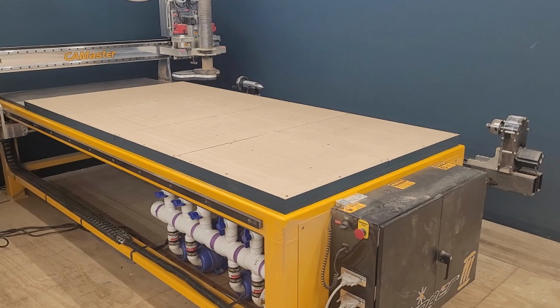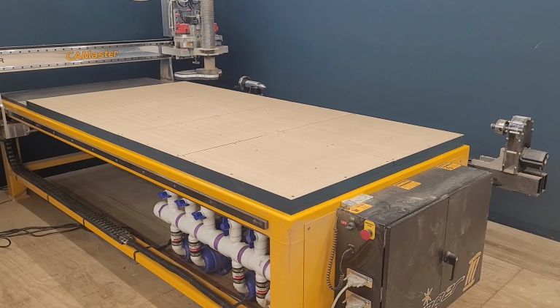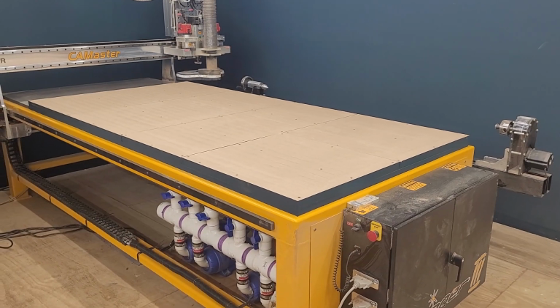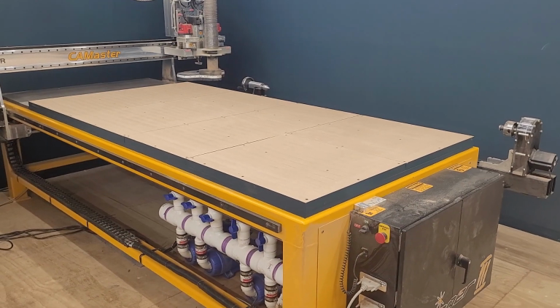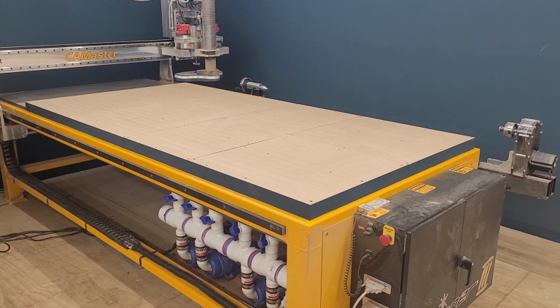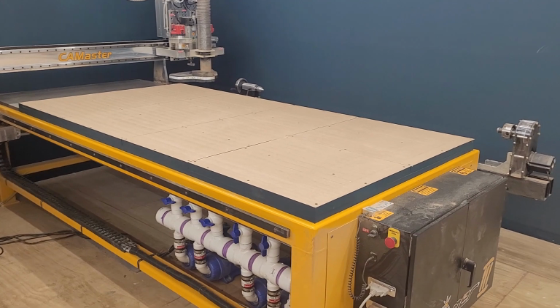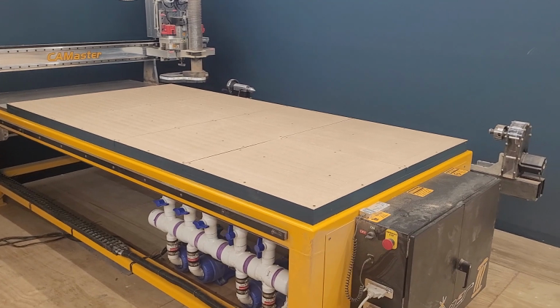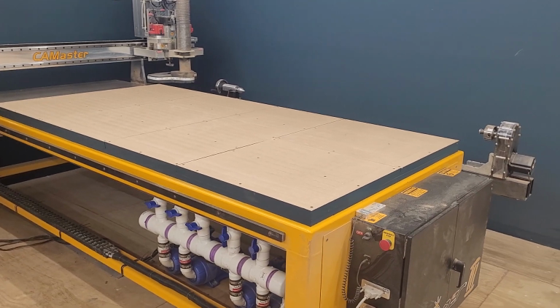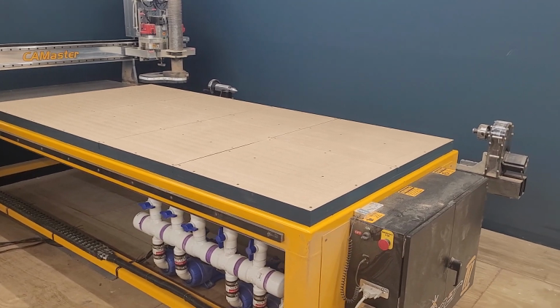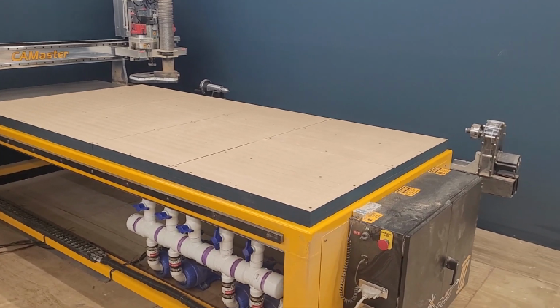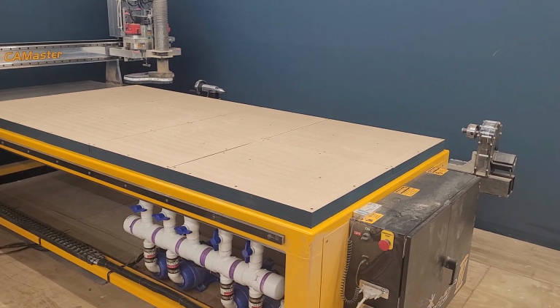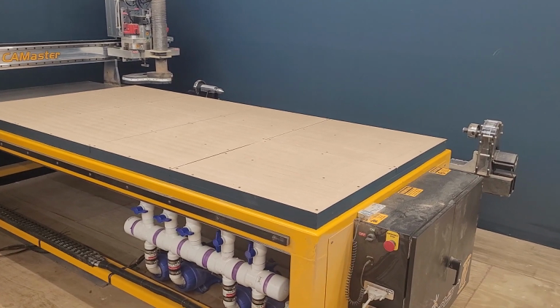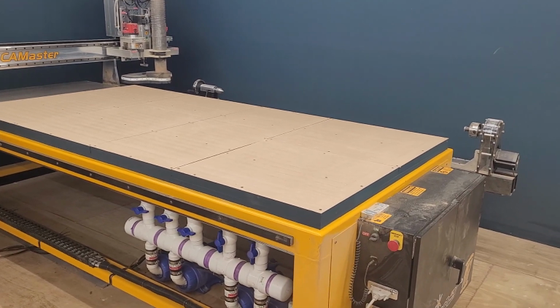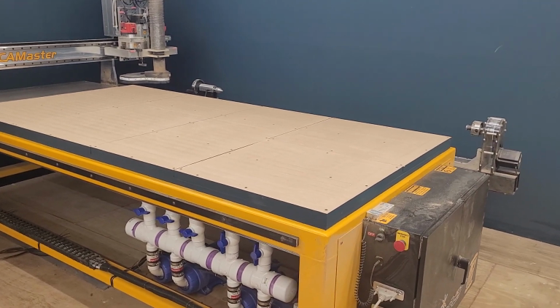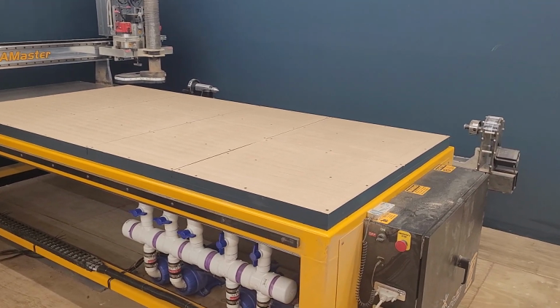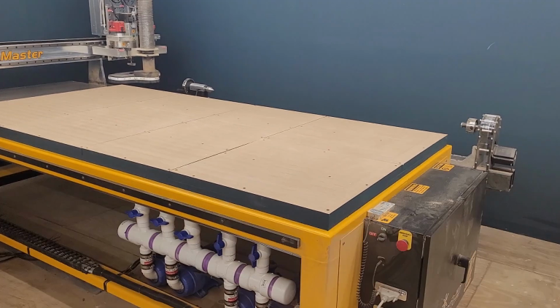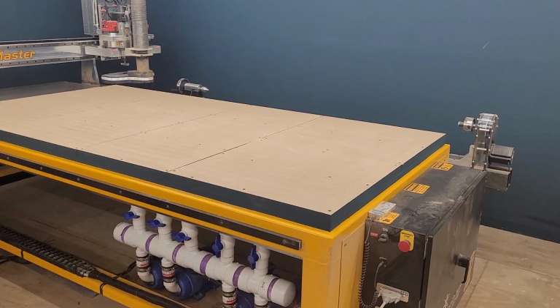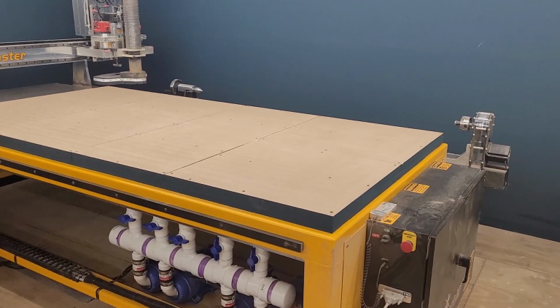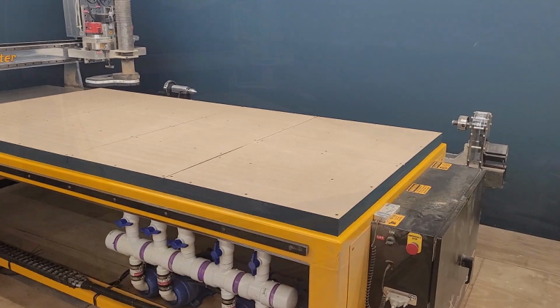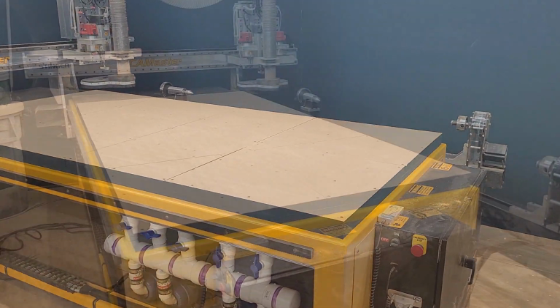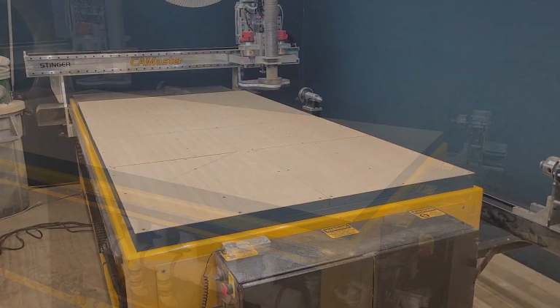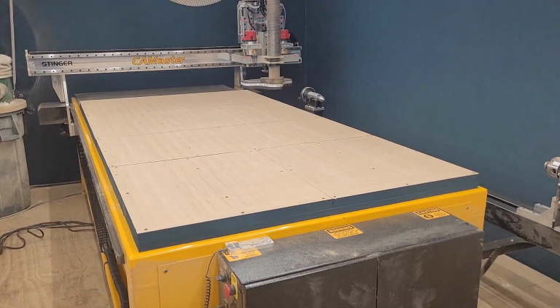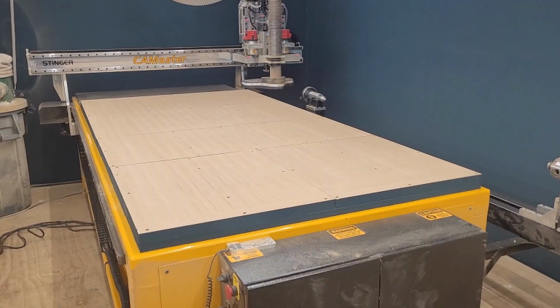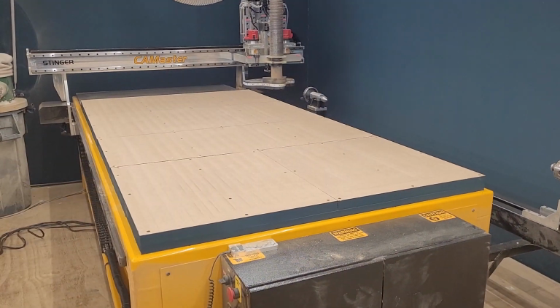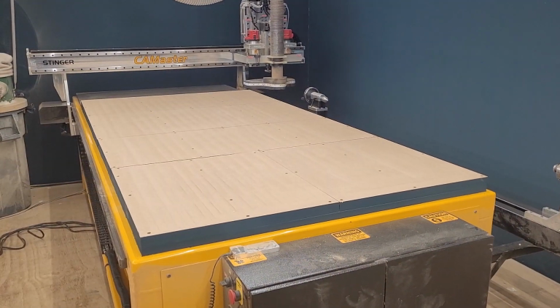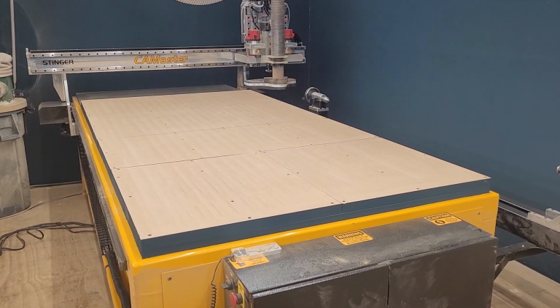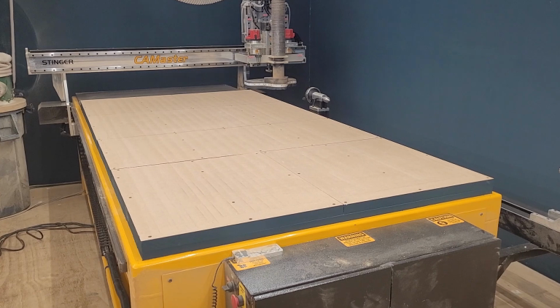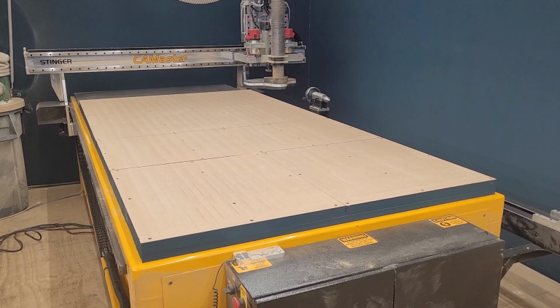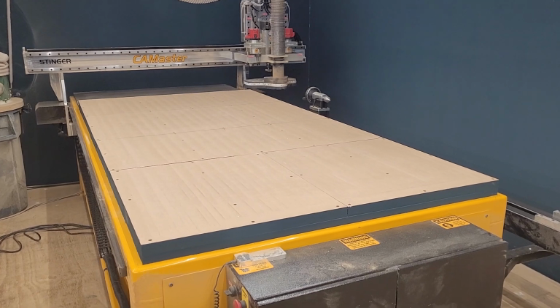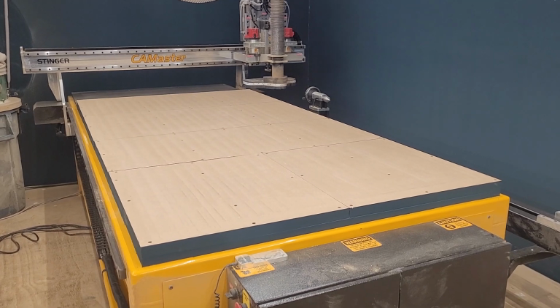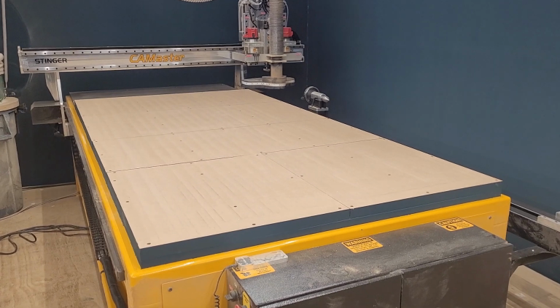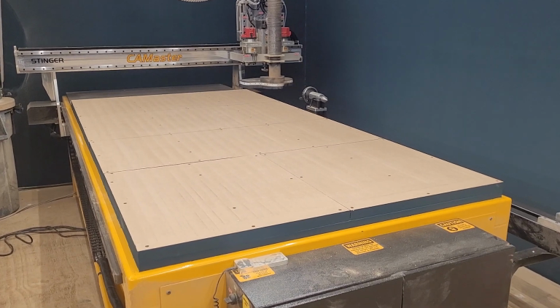Well, that's it everybody. The CNC is ready to go and start cutting.